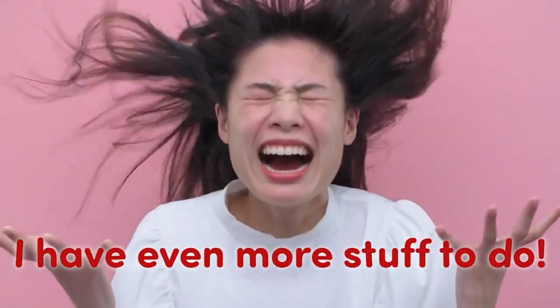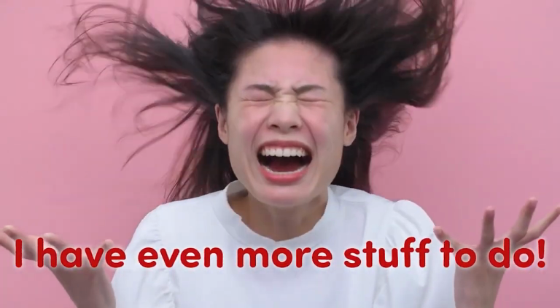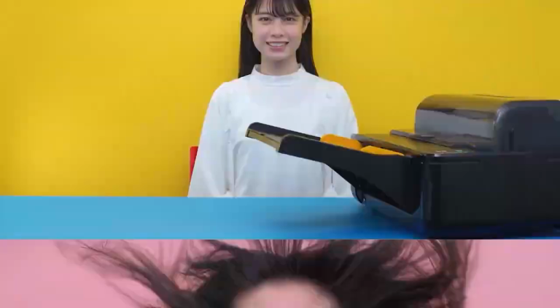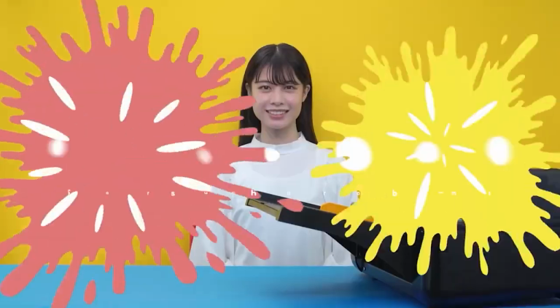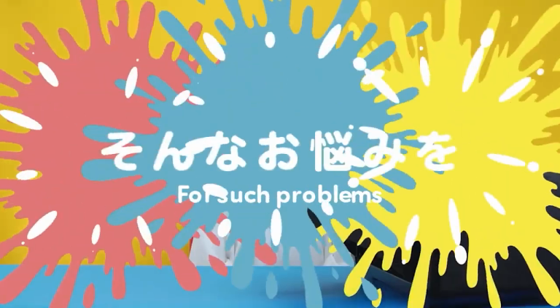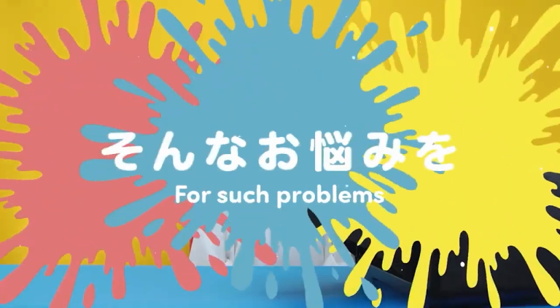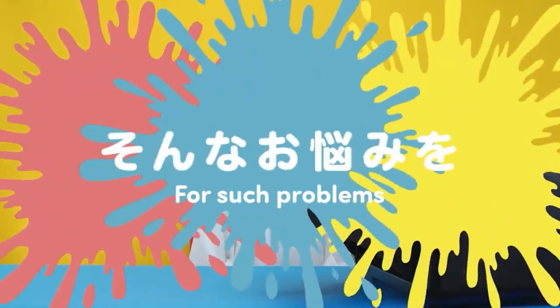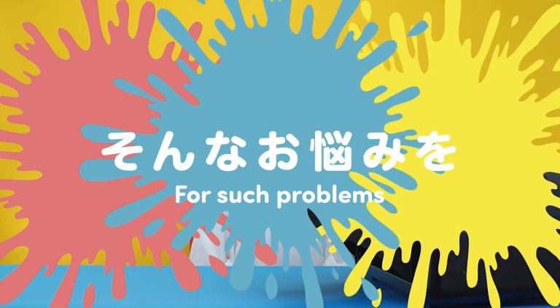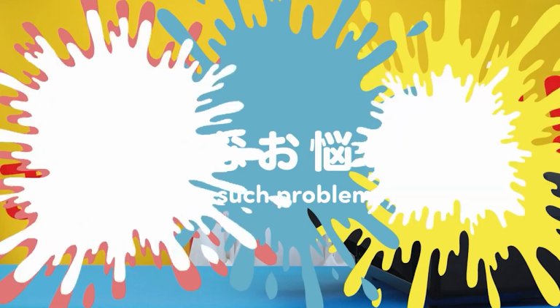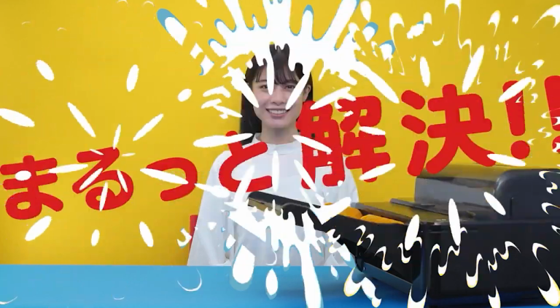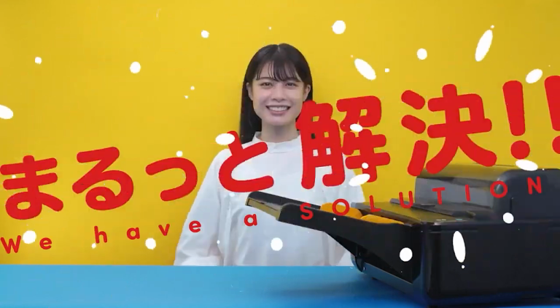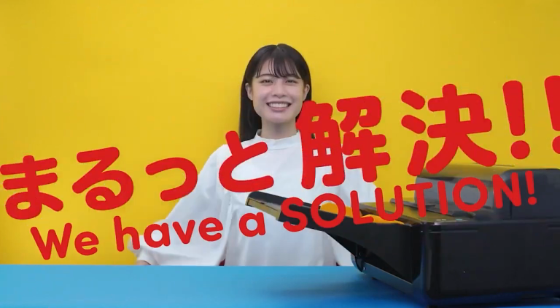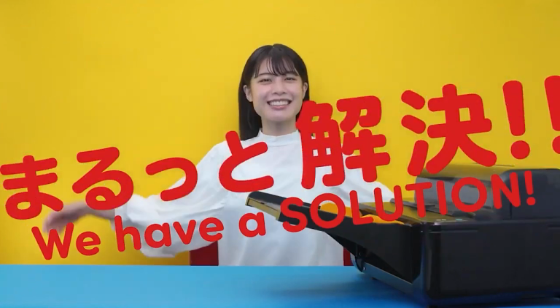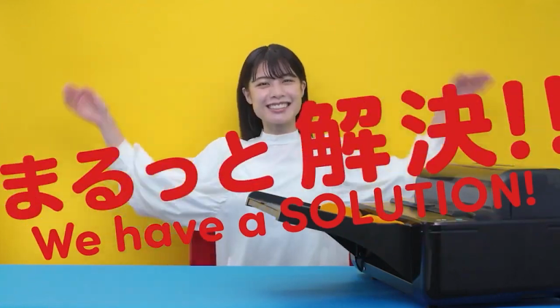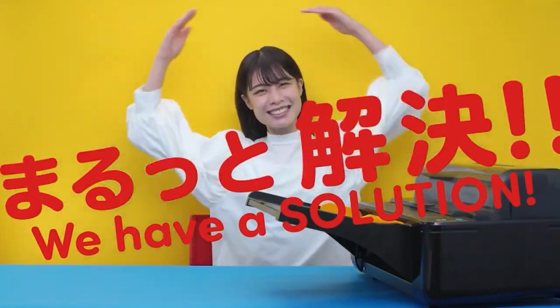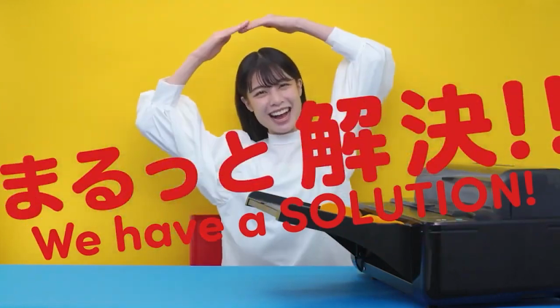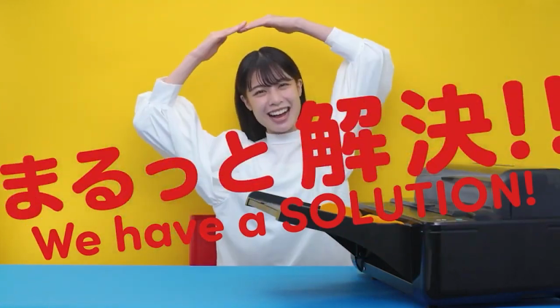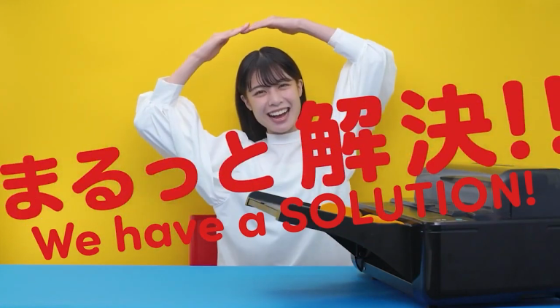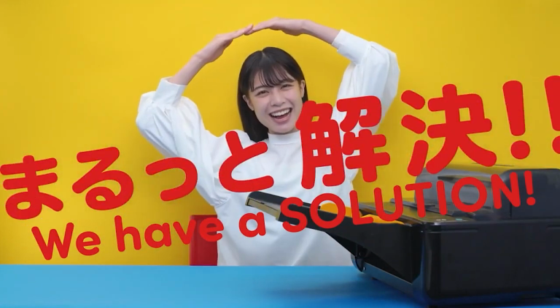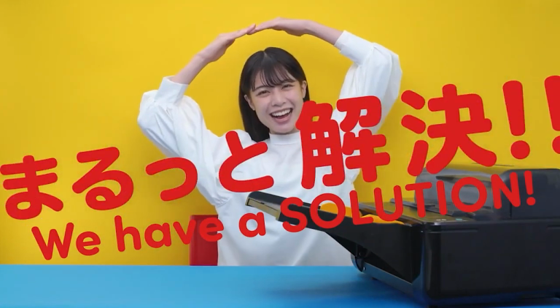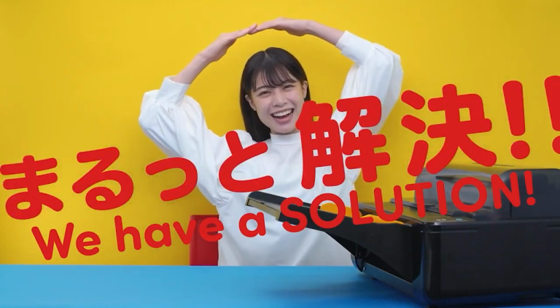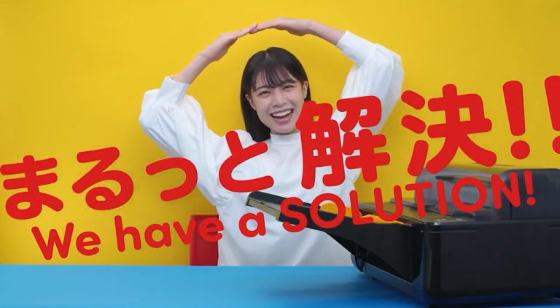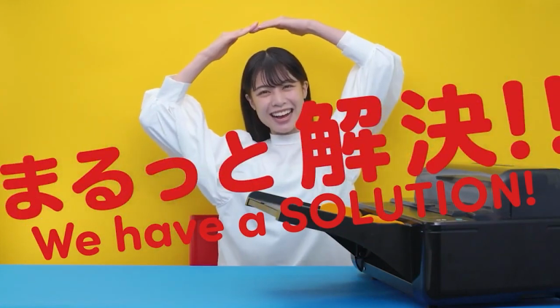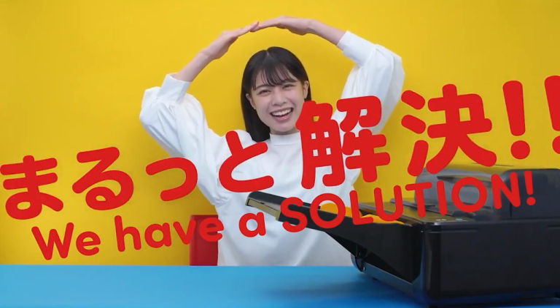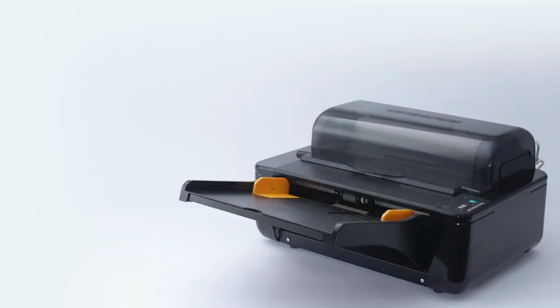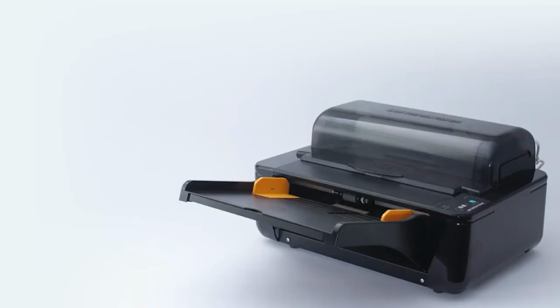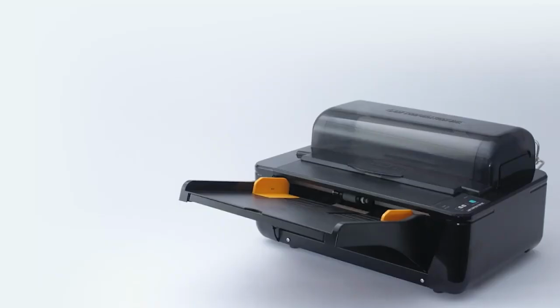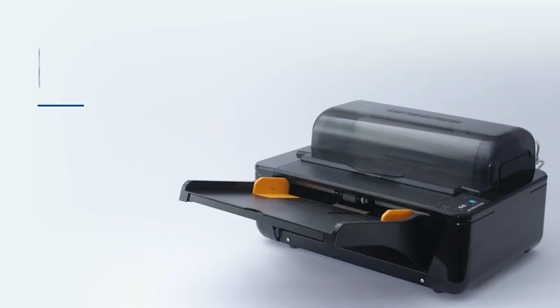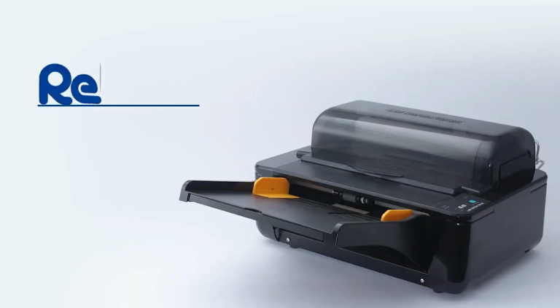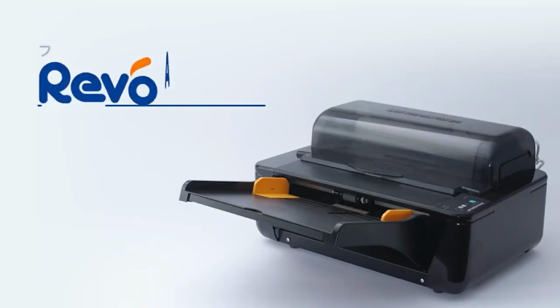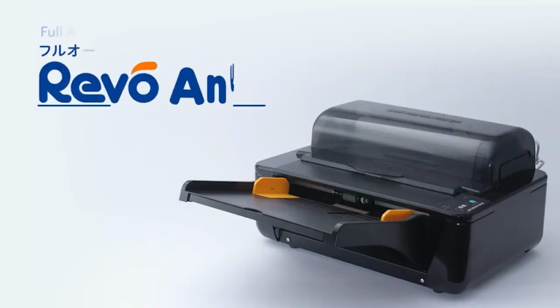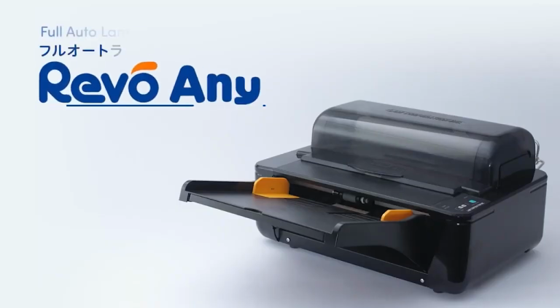For such problems, we have a solution. Revo Any.